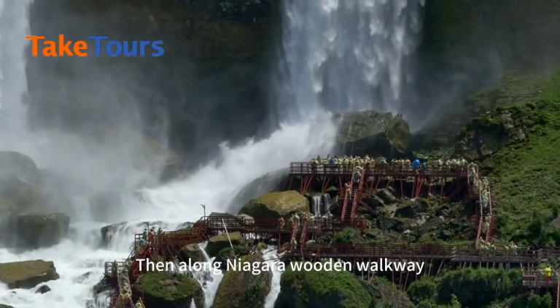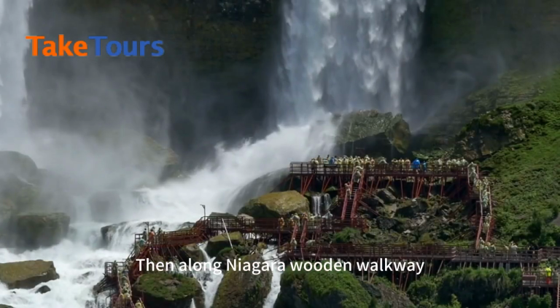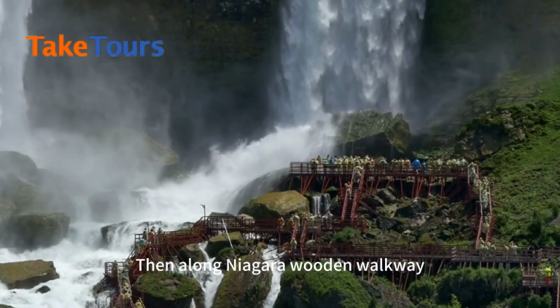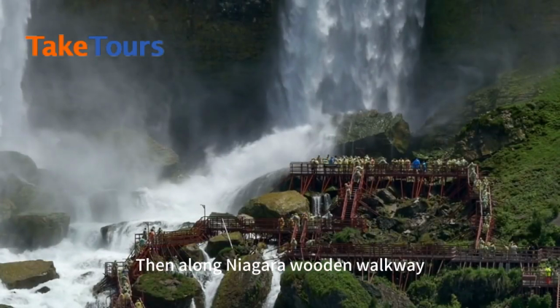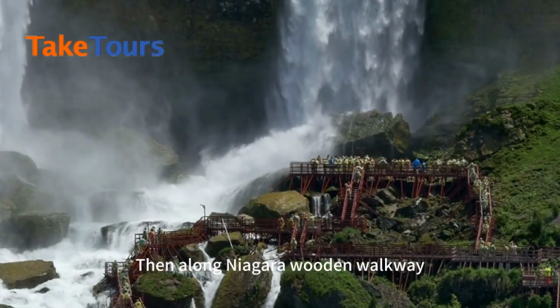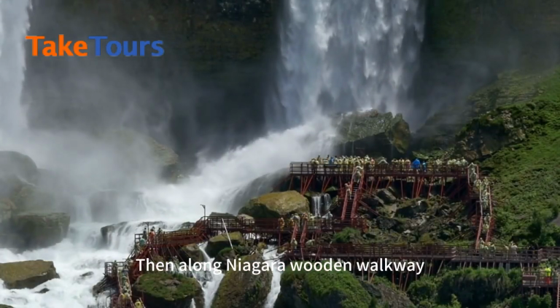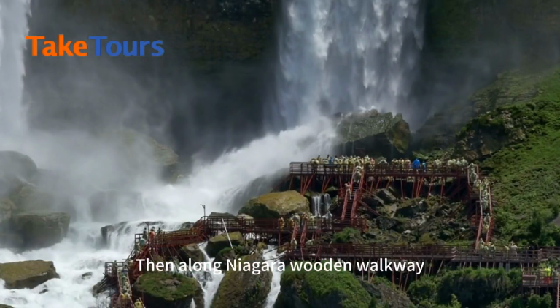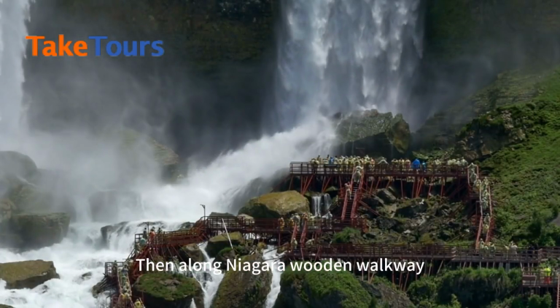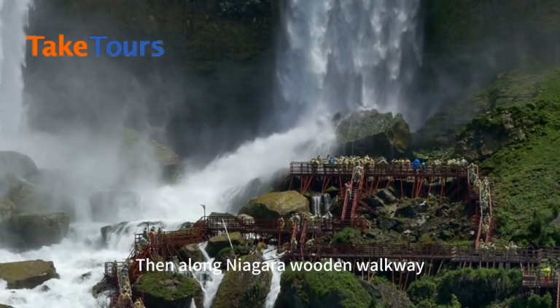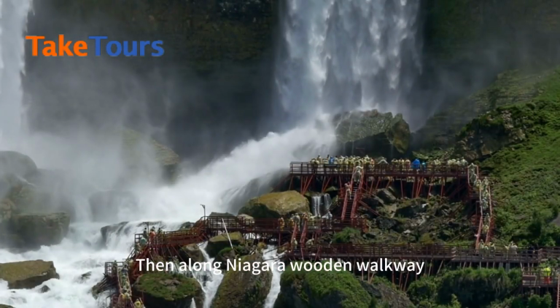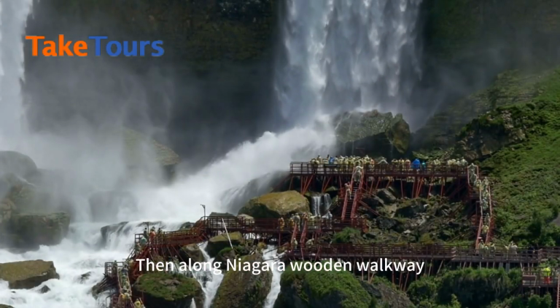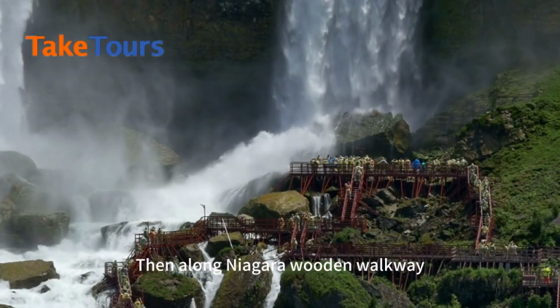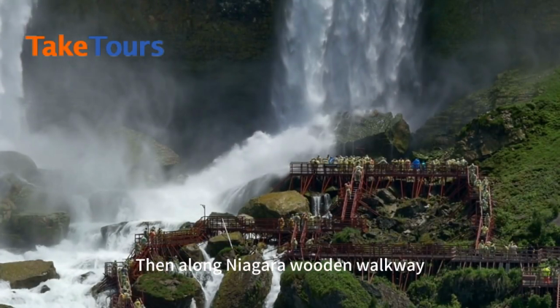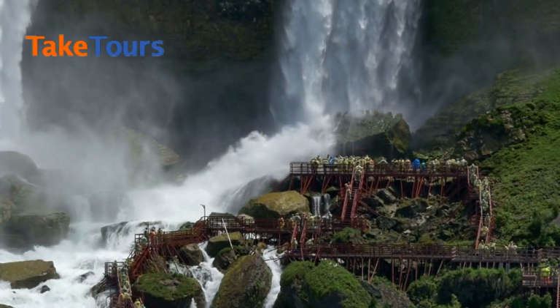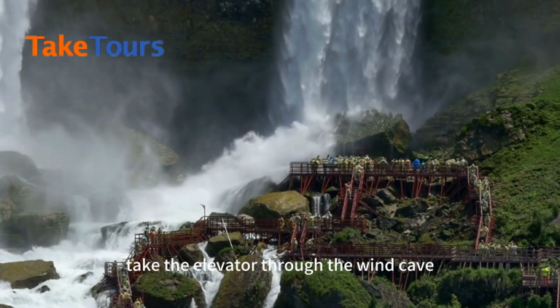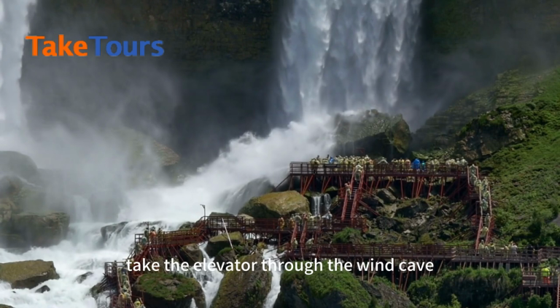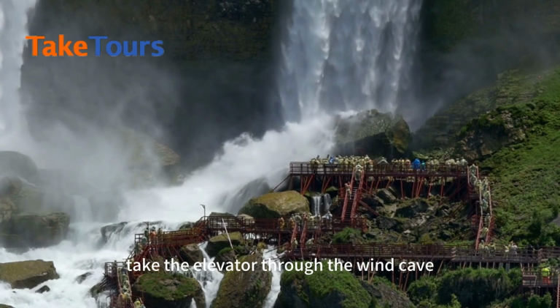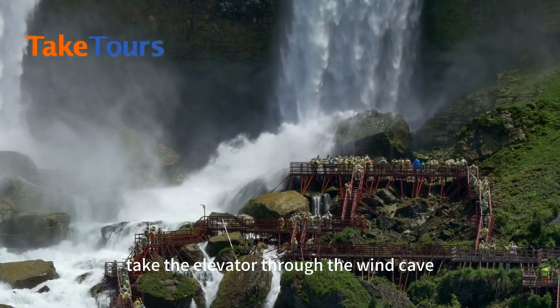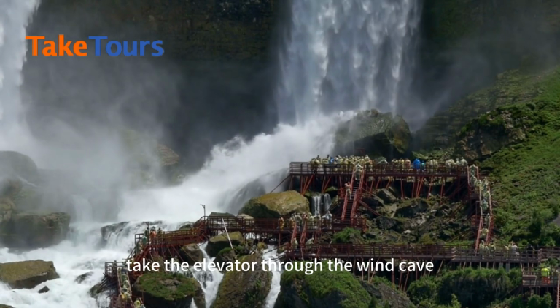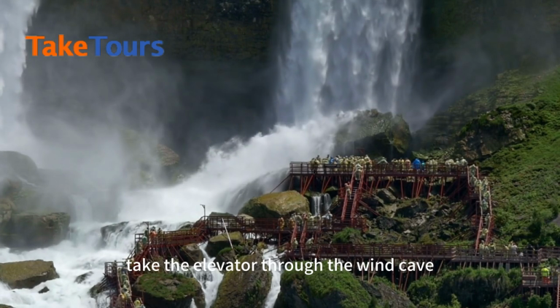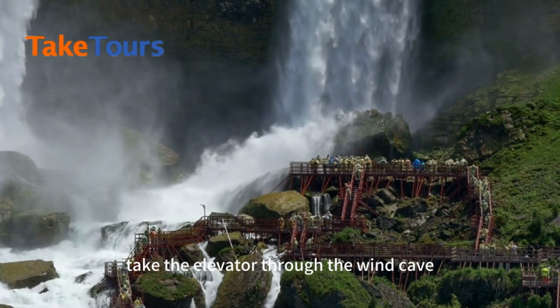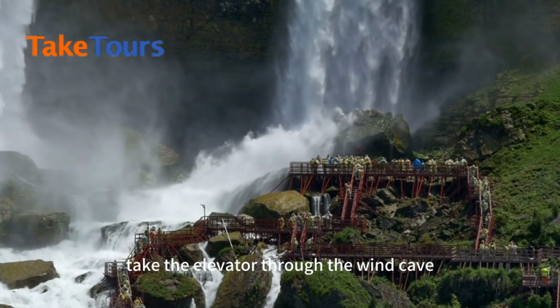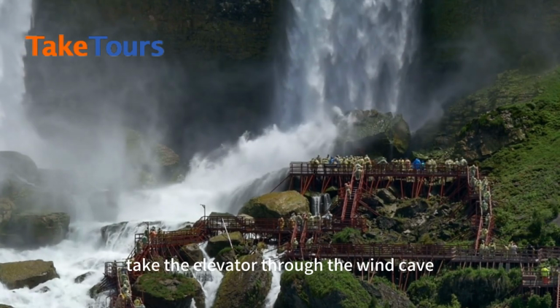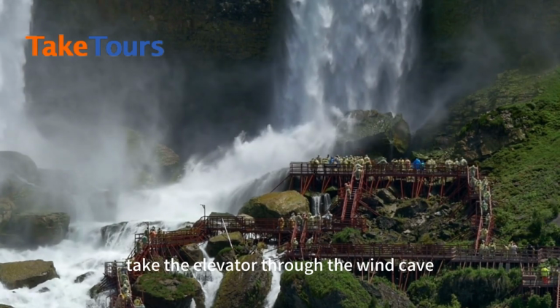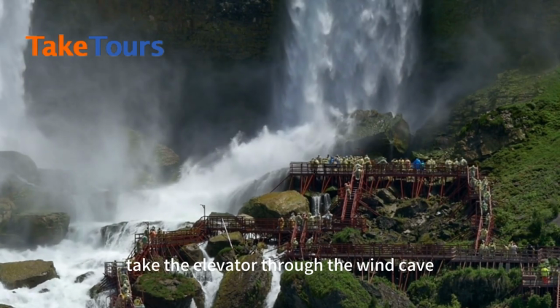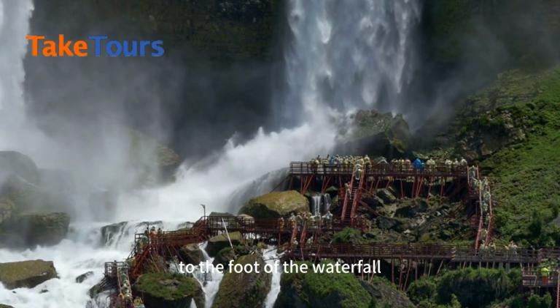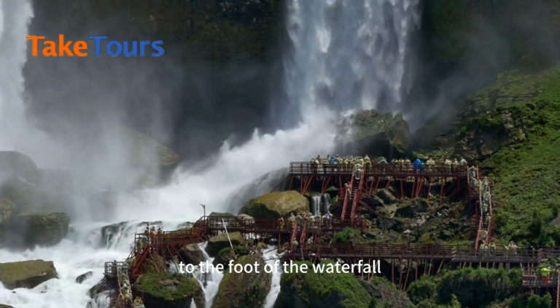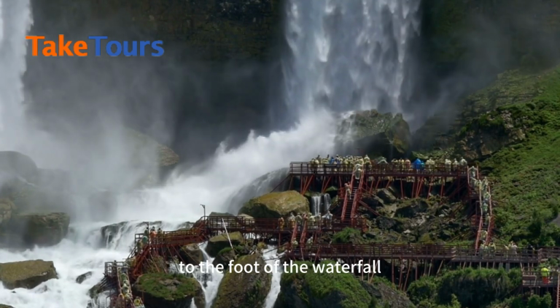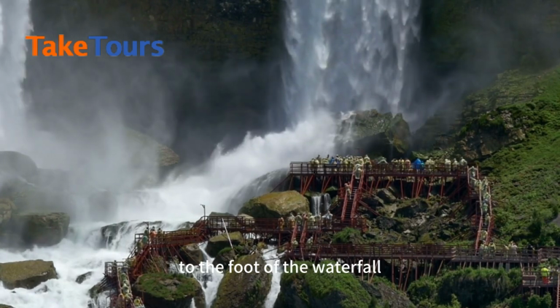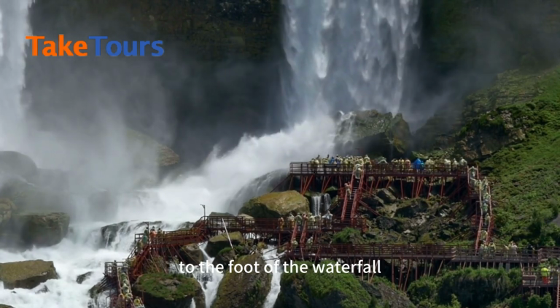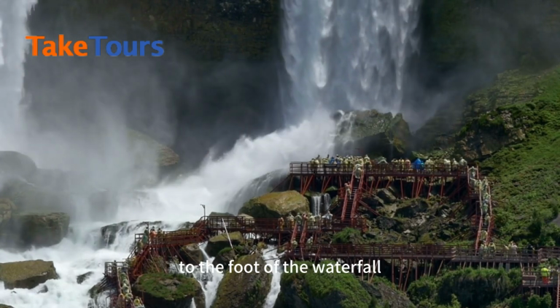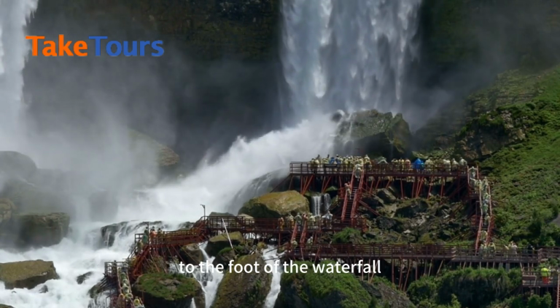Then along the Niagara Wooden Walkway, take the elevator through the wind cave to the foot of the waterfall.